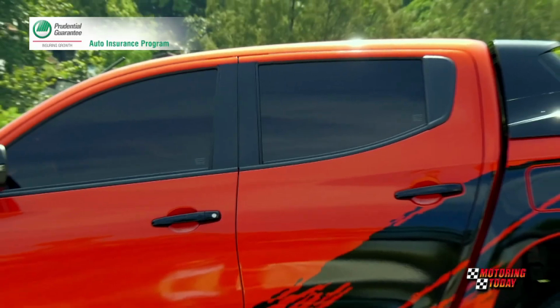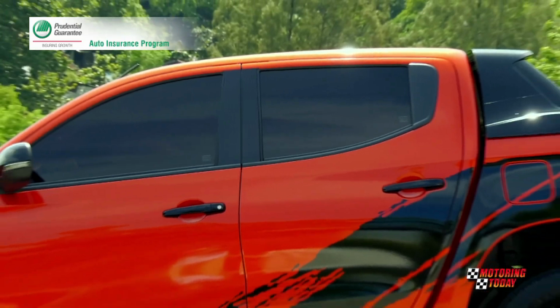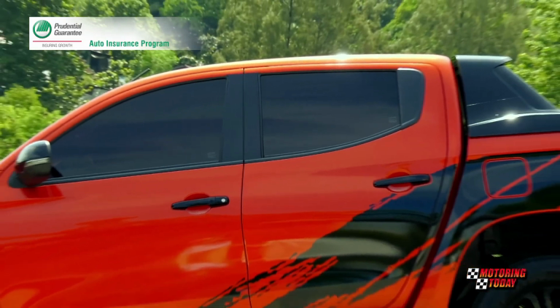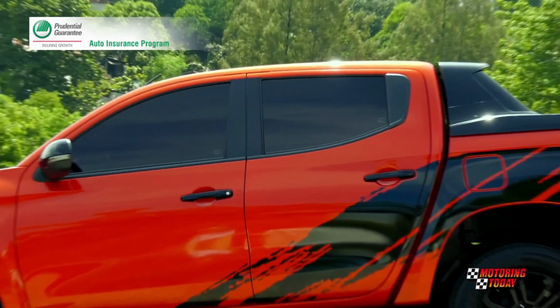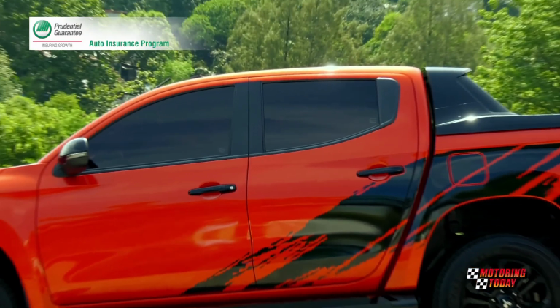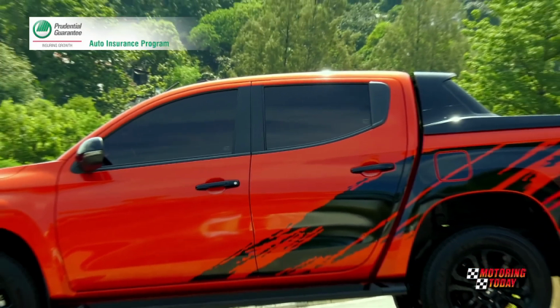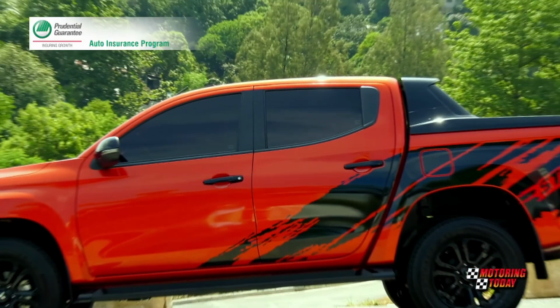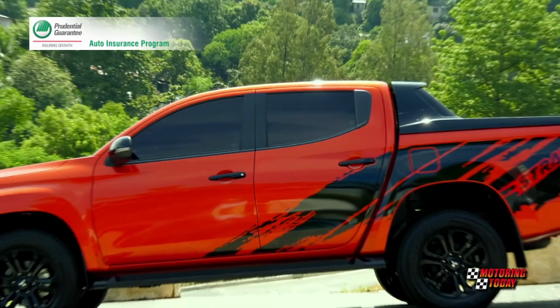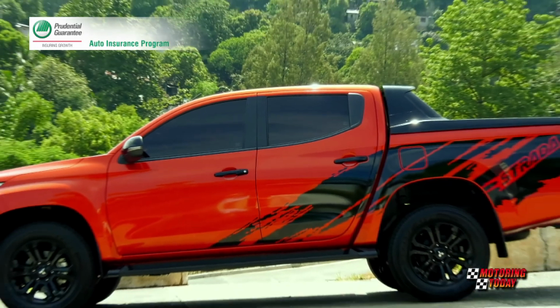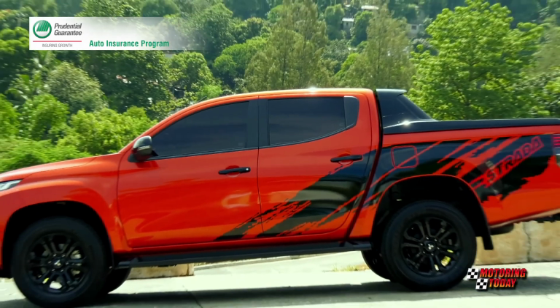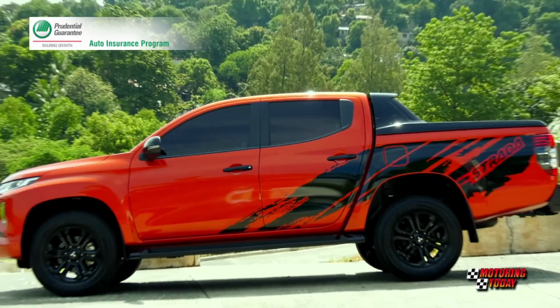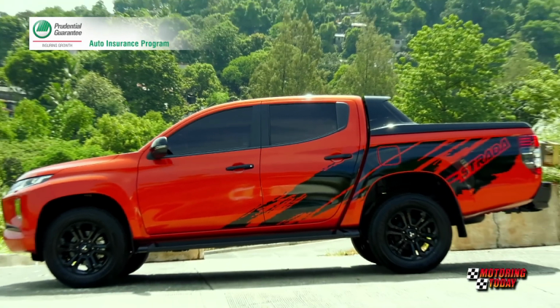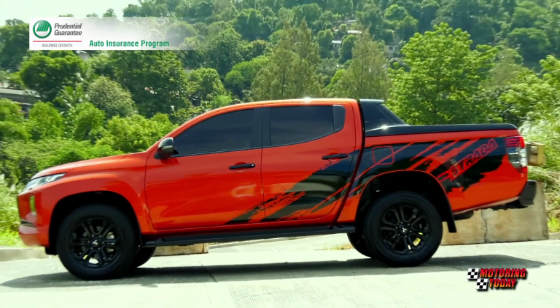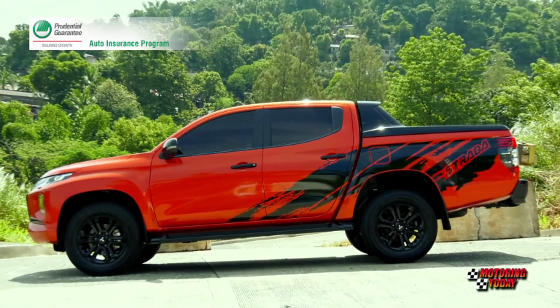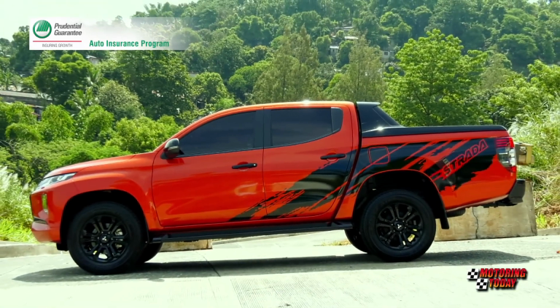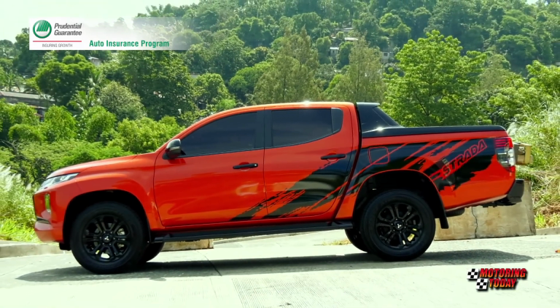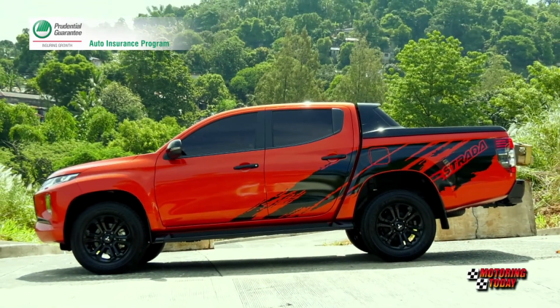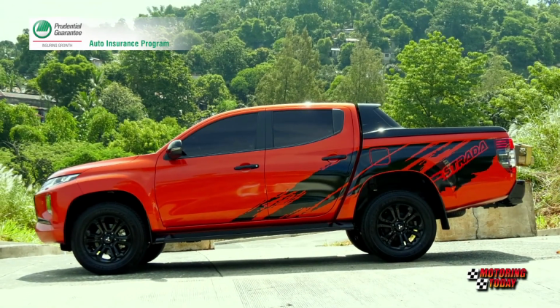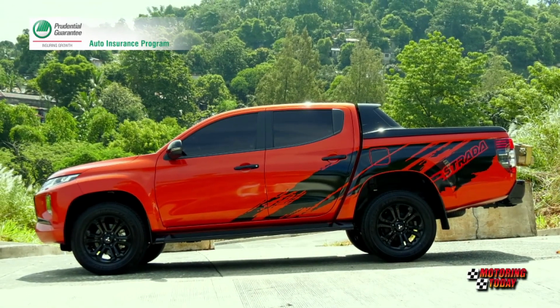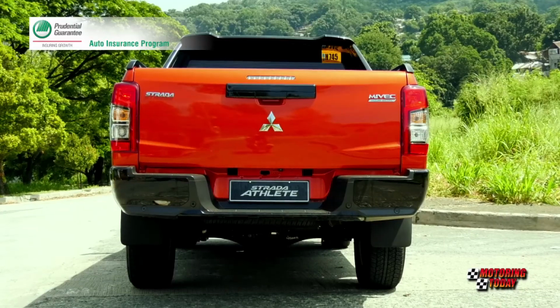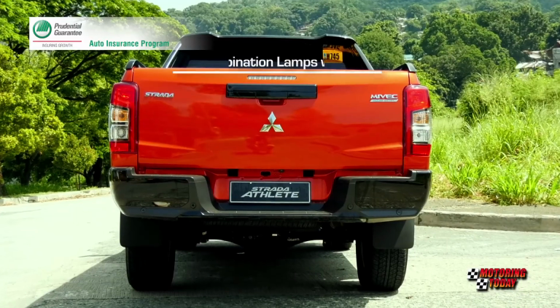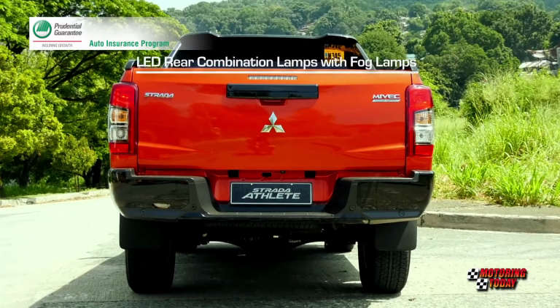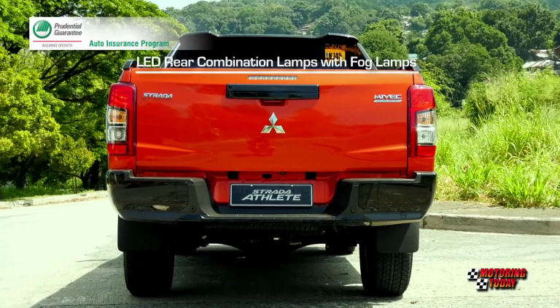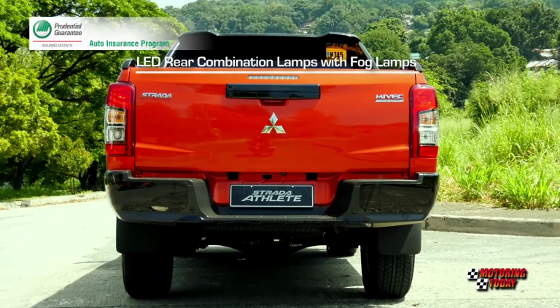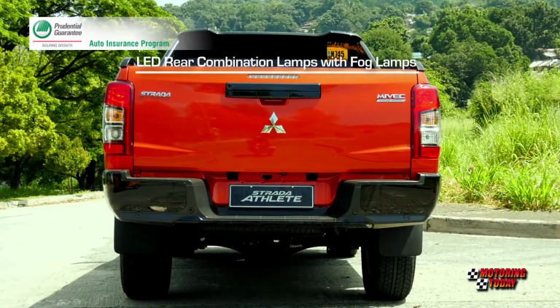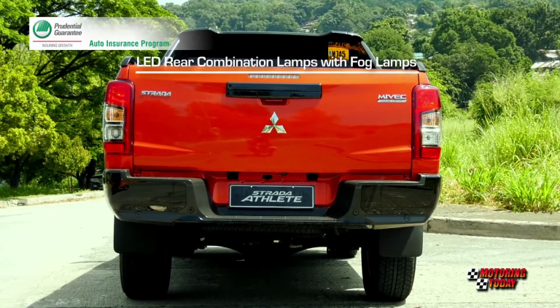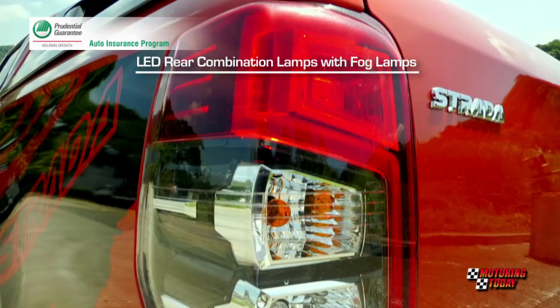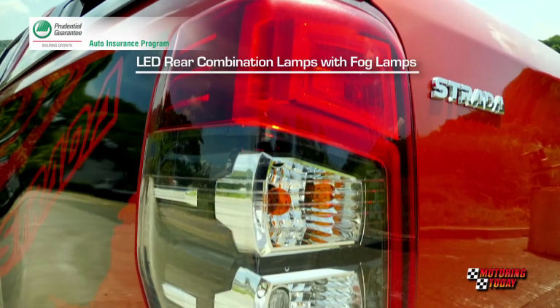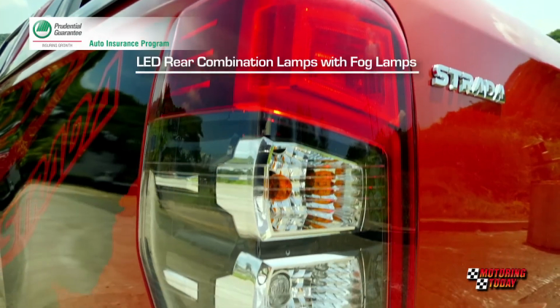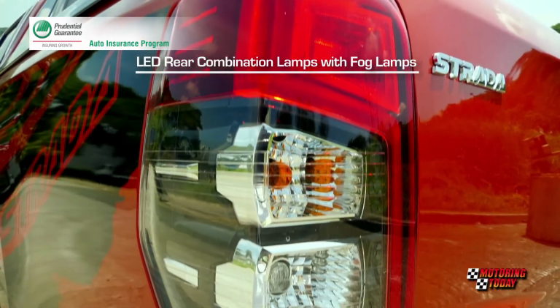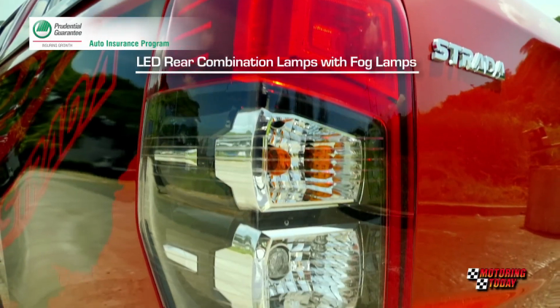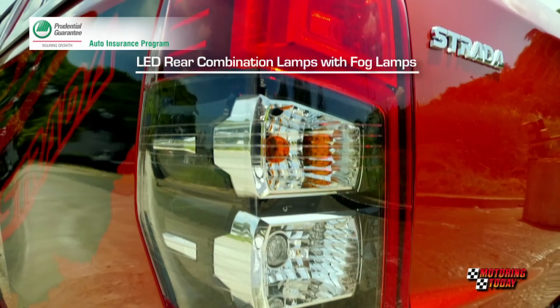From the side, it didn't look like the Strada changed much, while the rear featured a new design taillight.